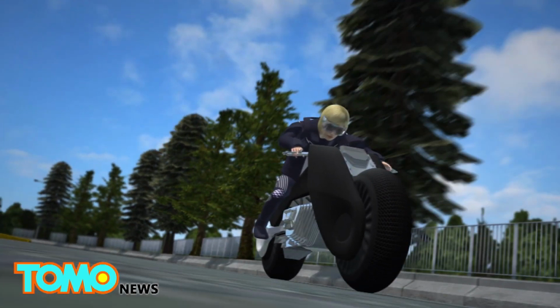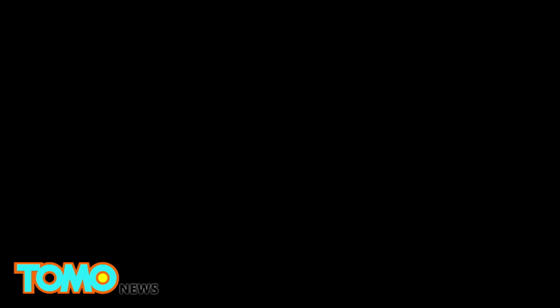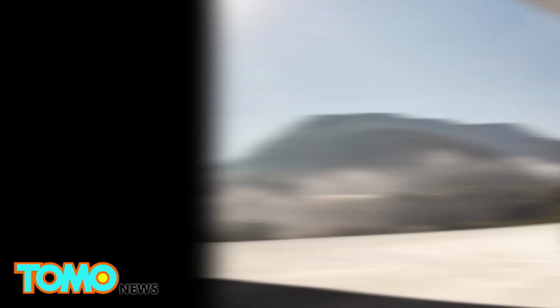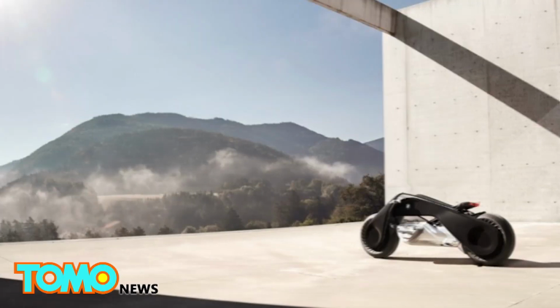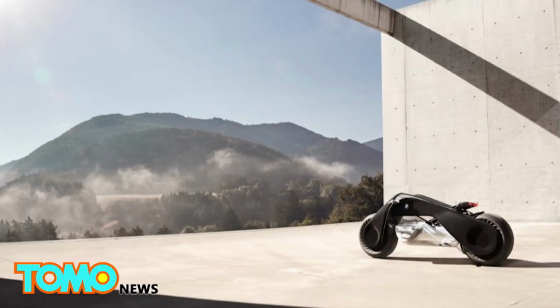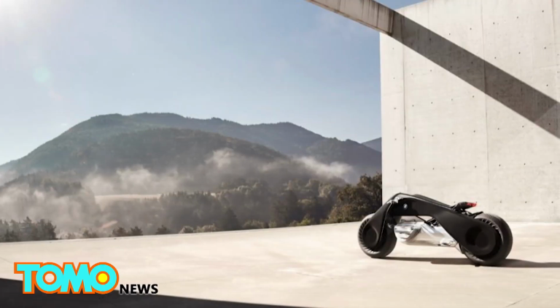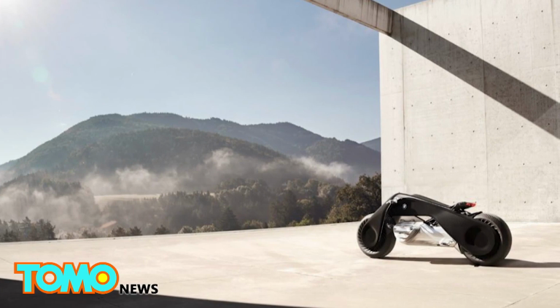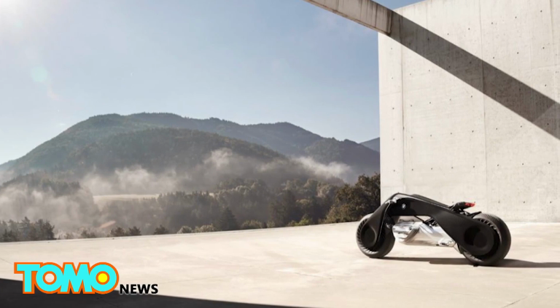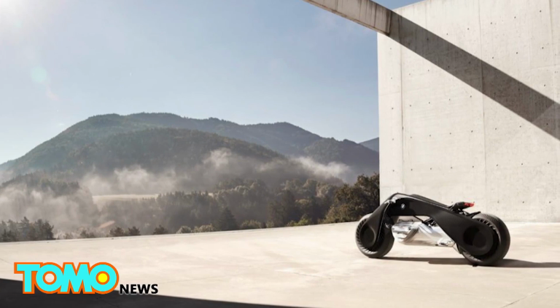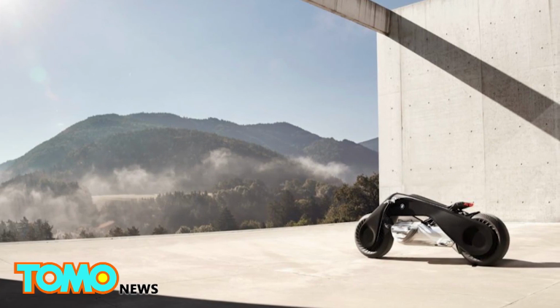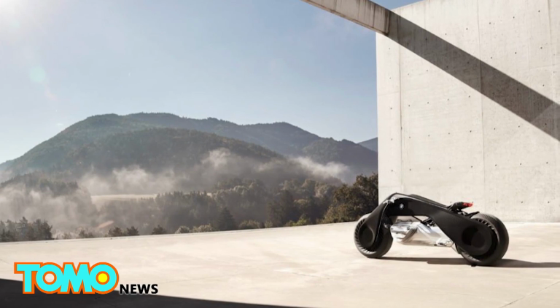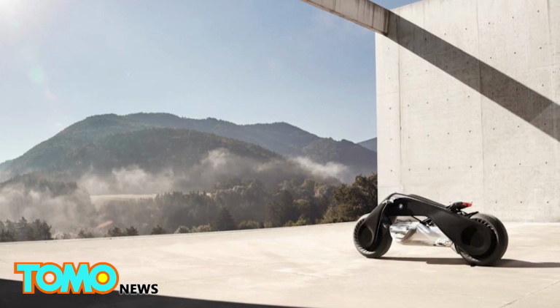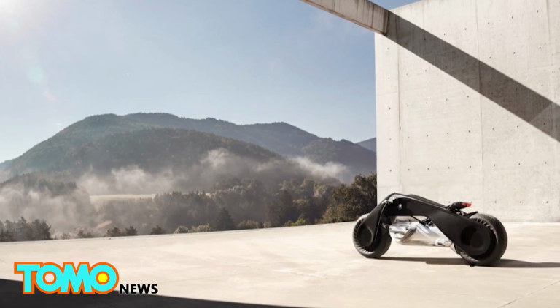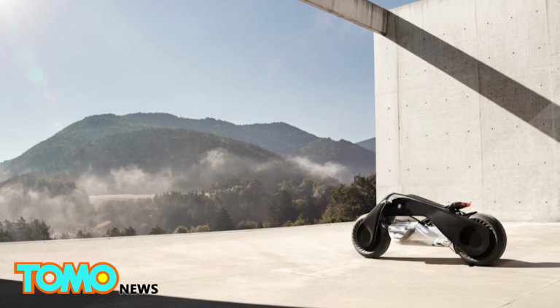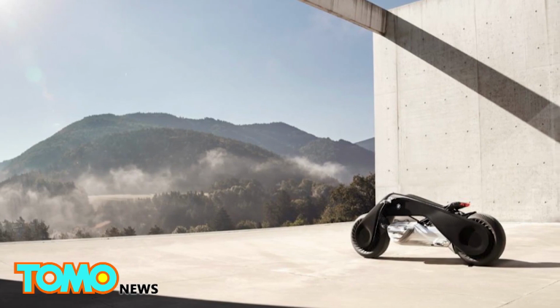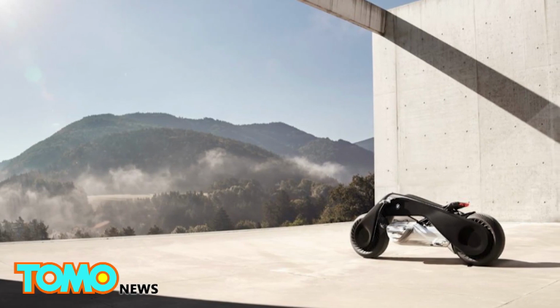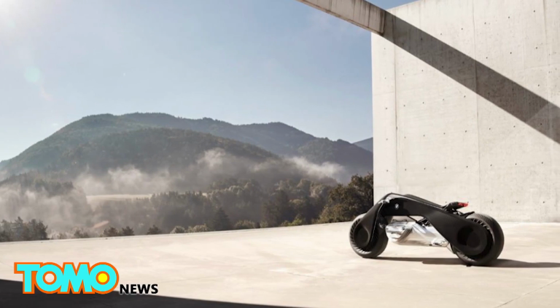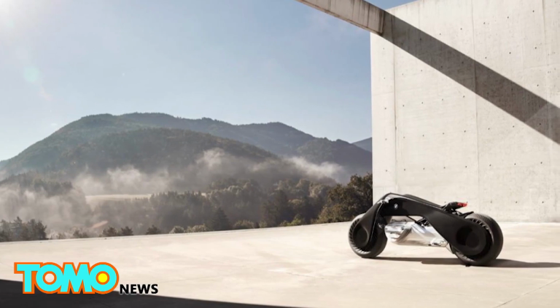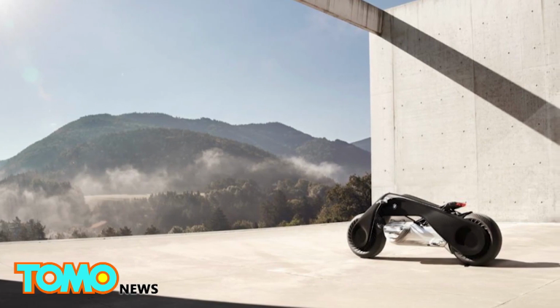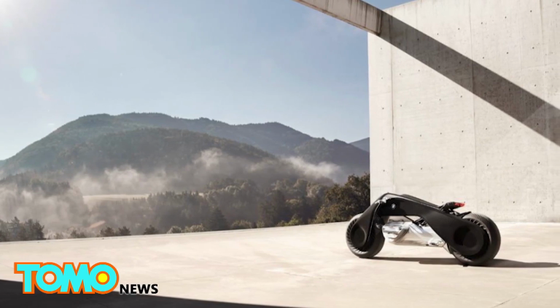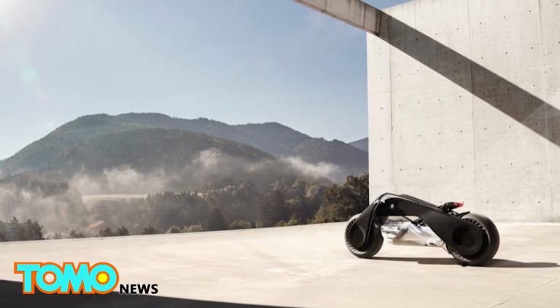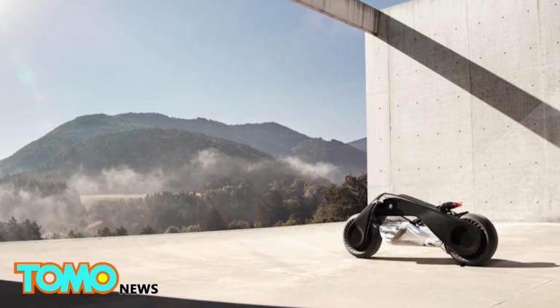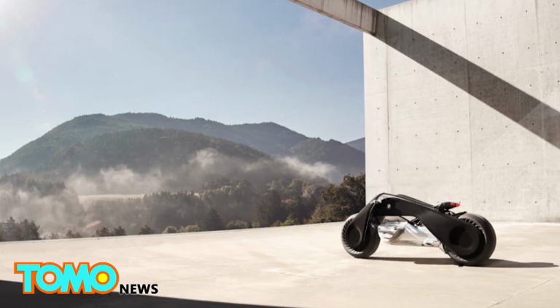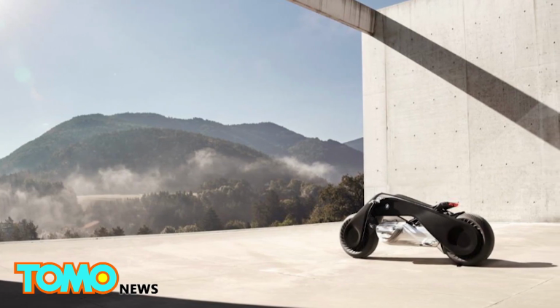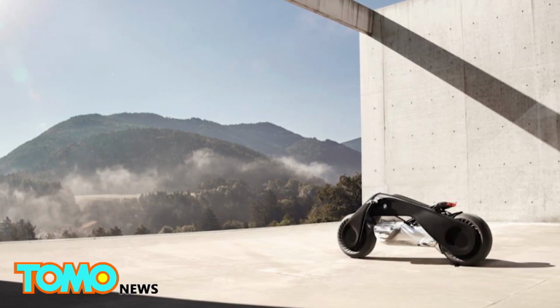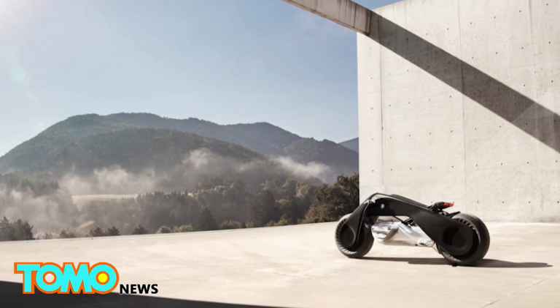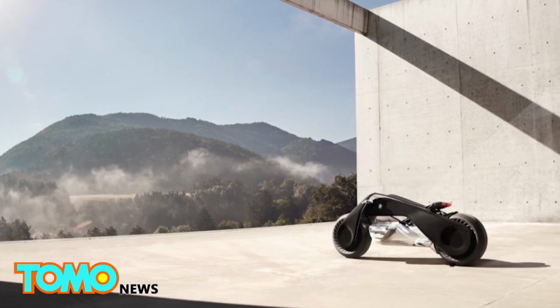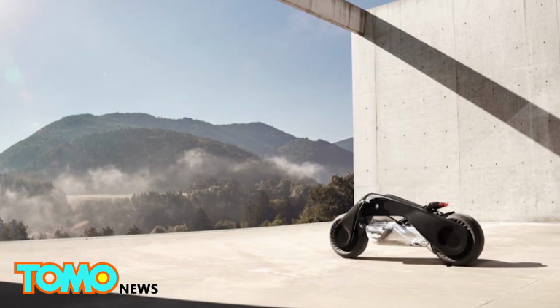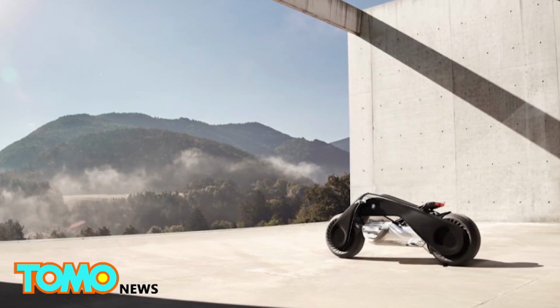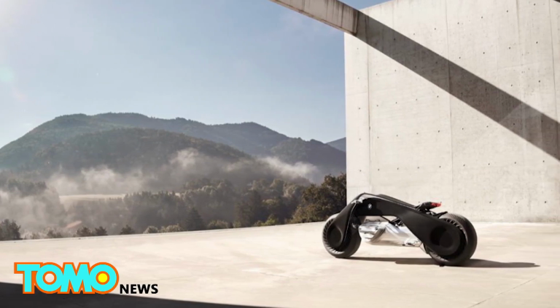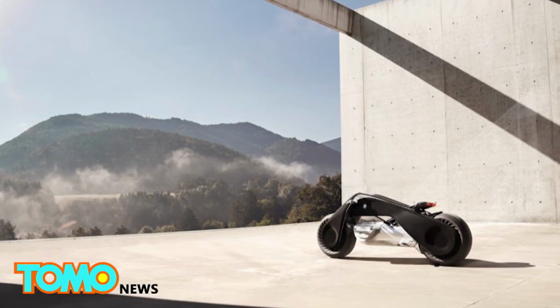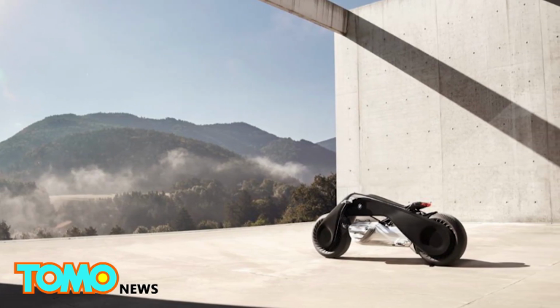The Motorrad Vision Next 100 concept design was on display in Los Angeles through October 19th.